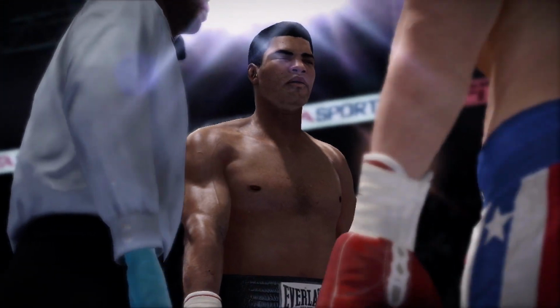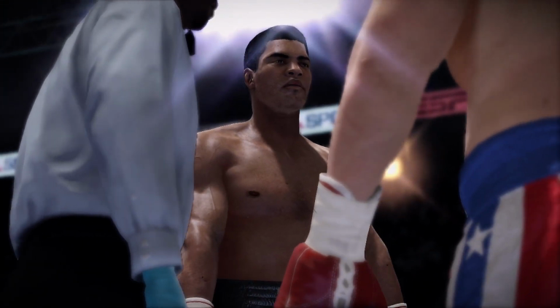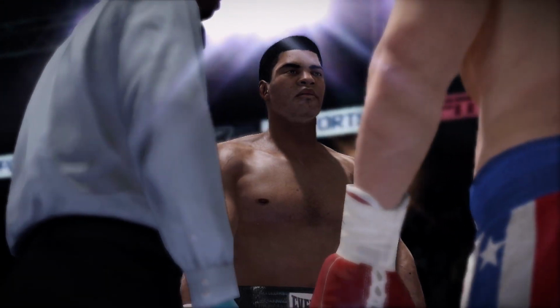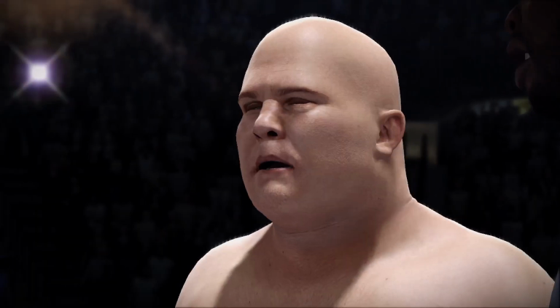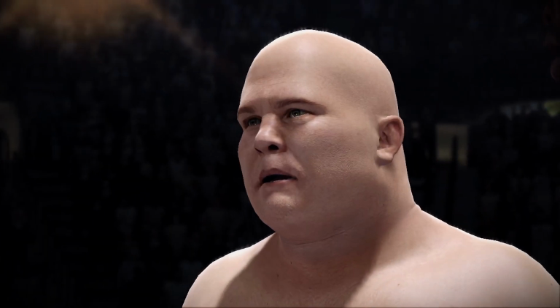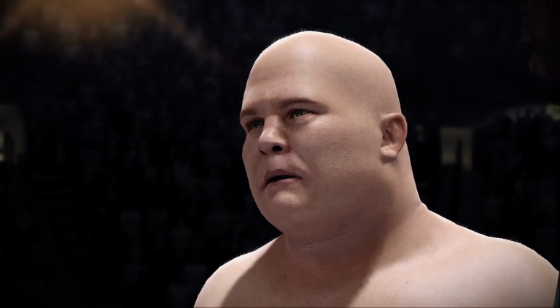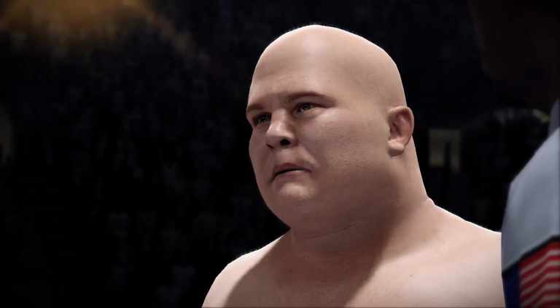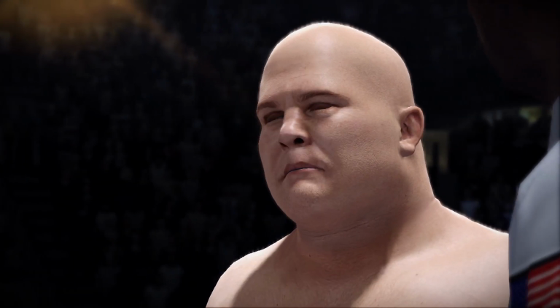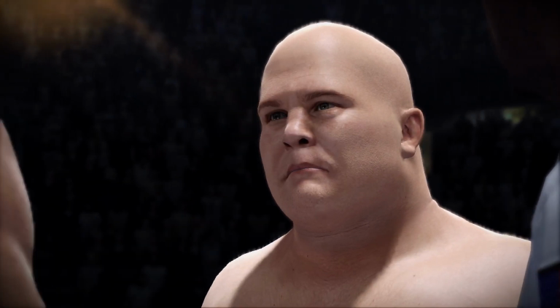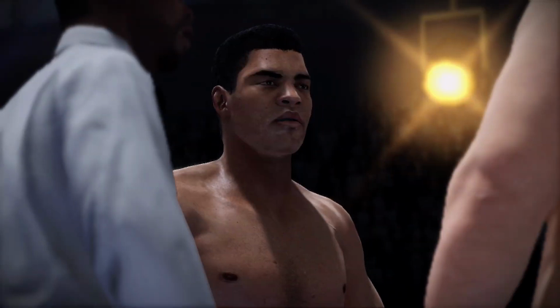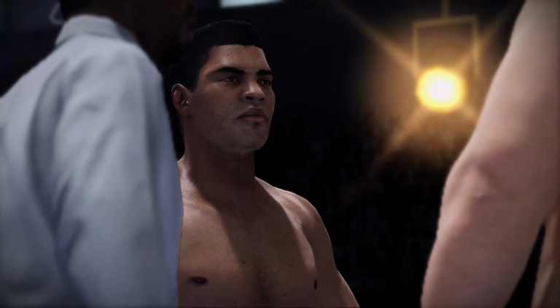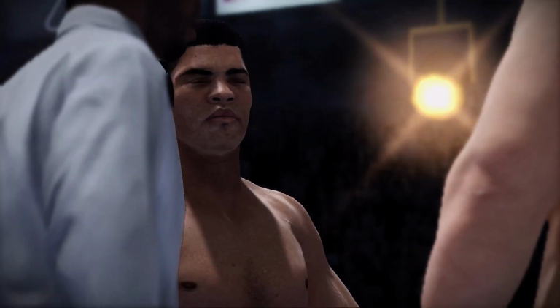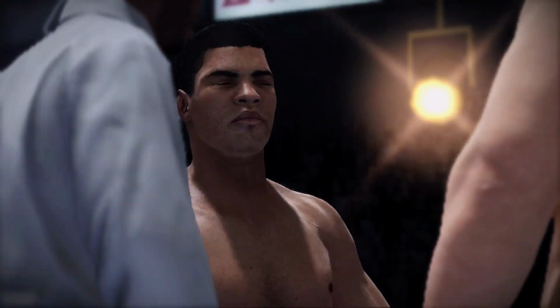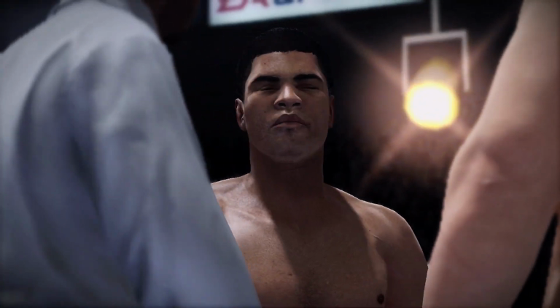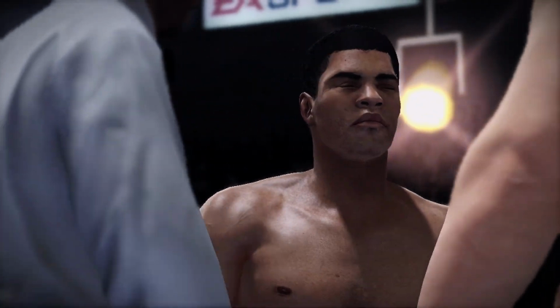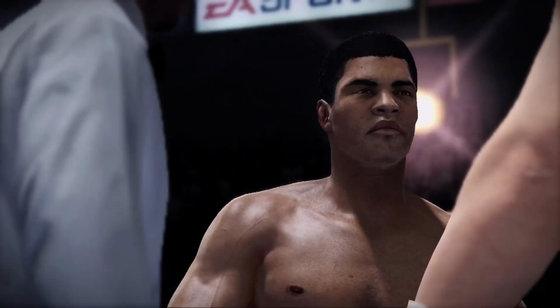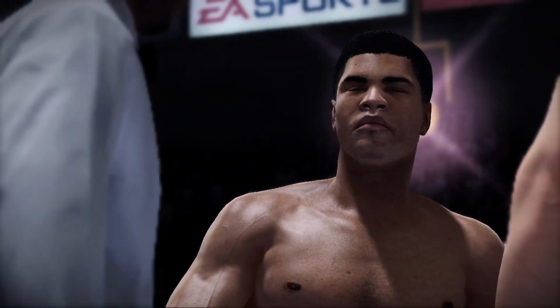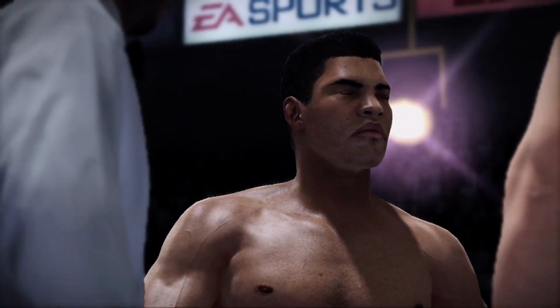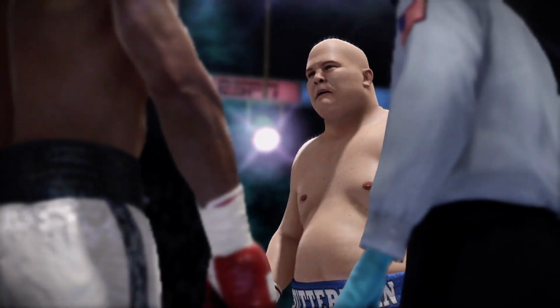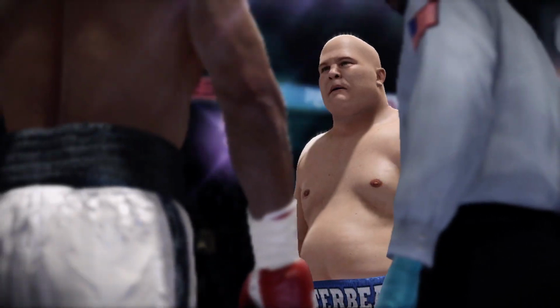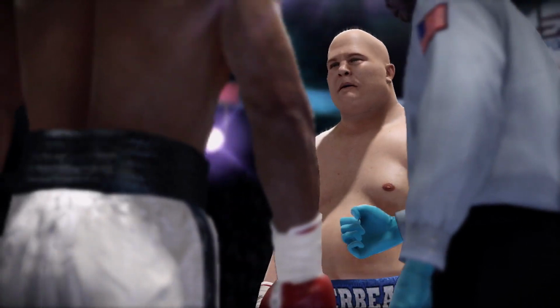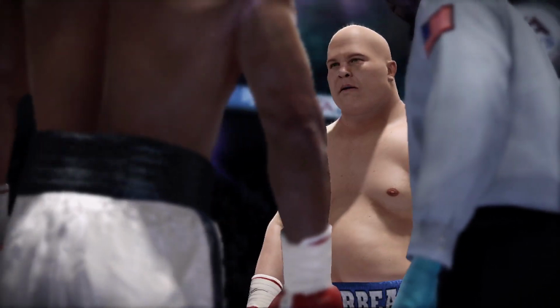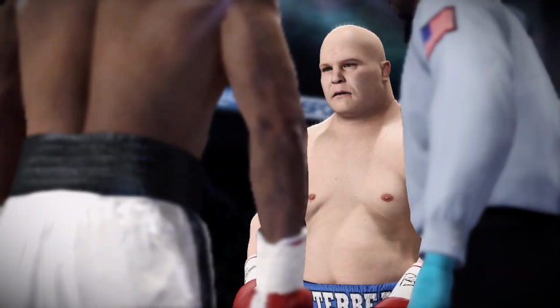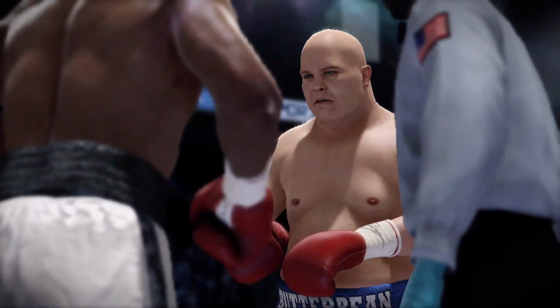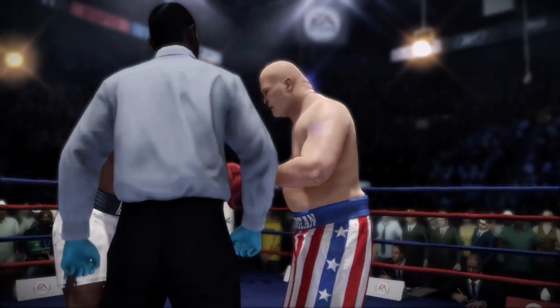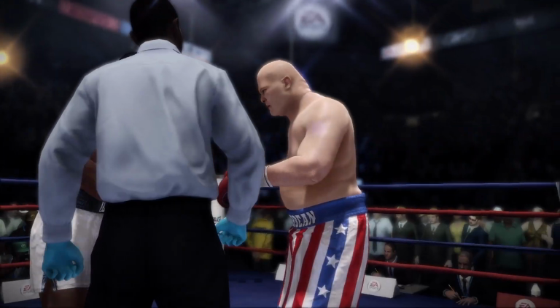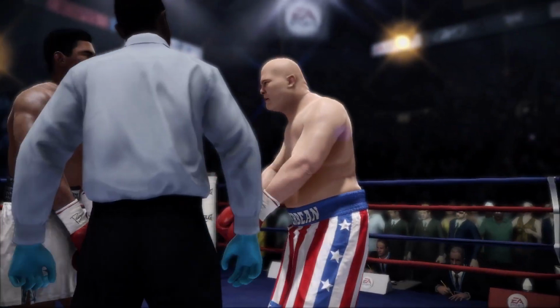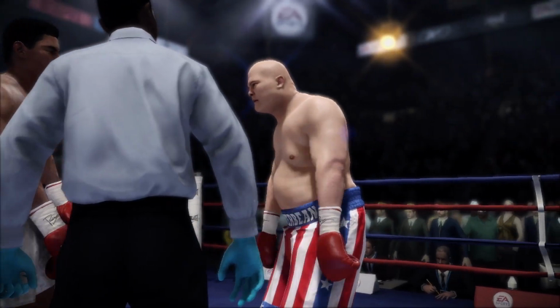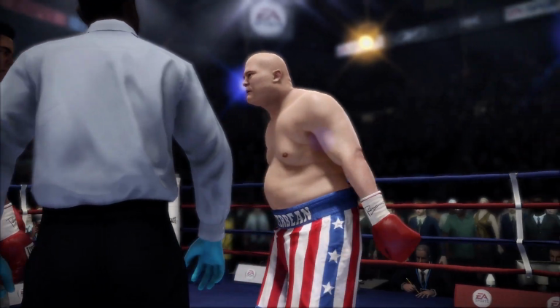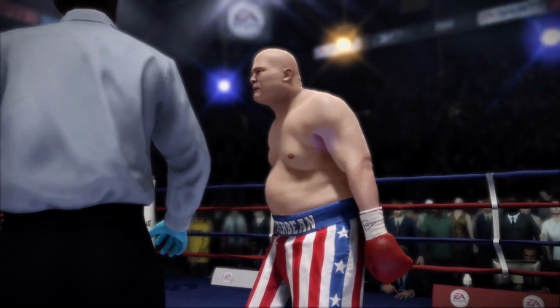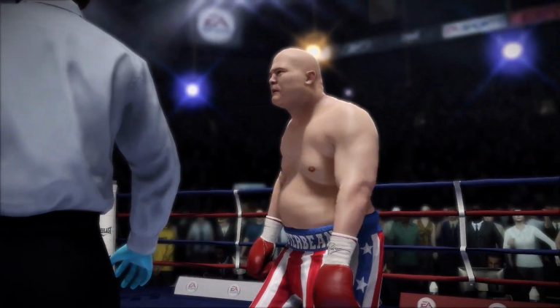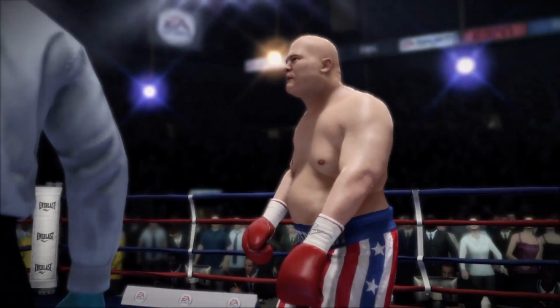Remember guys, obey my commands at all times. Let's have a good, clean fight. Touch him up.